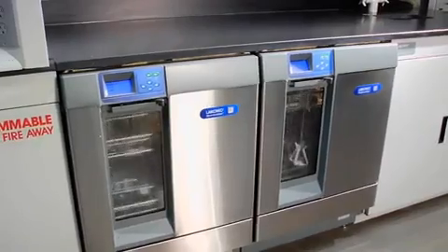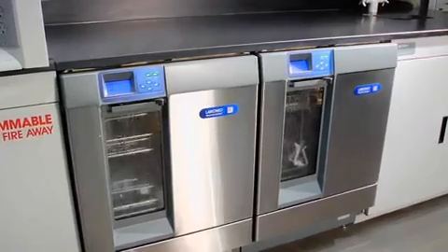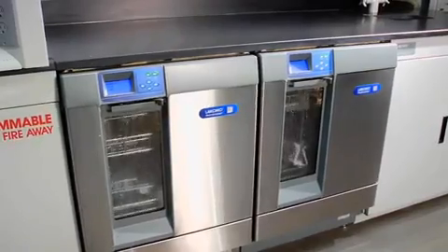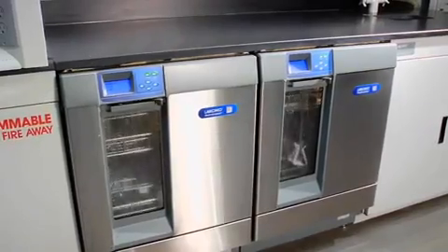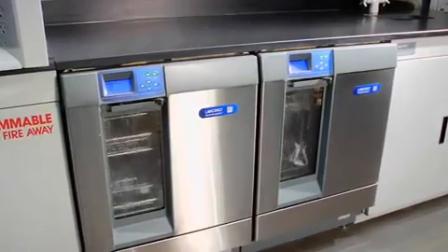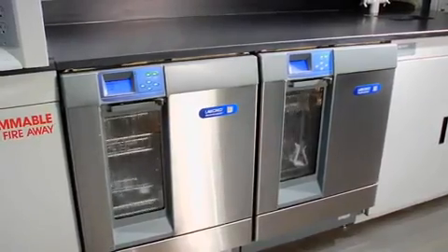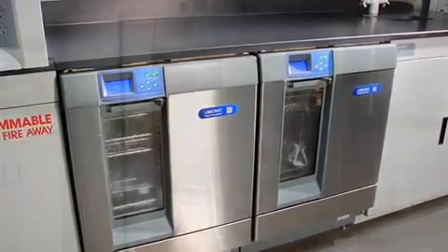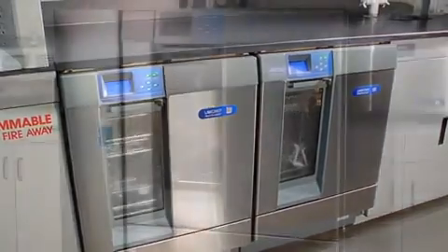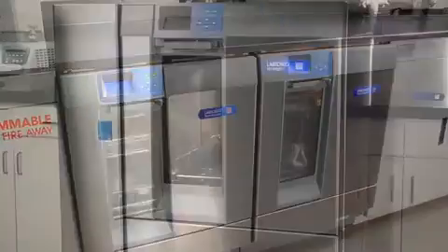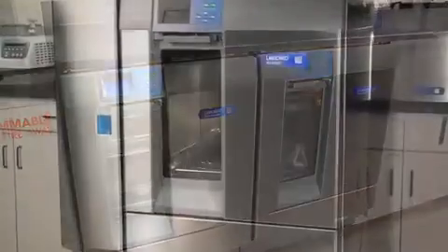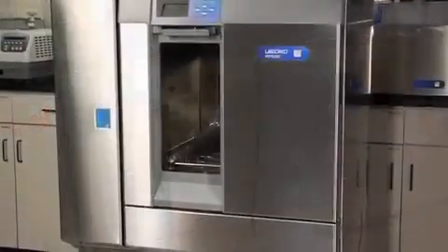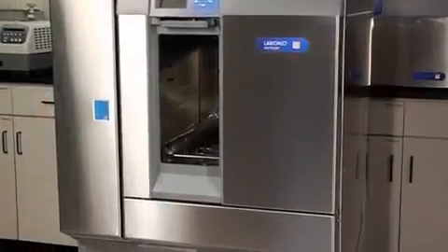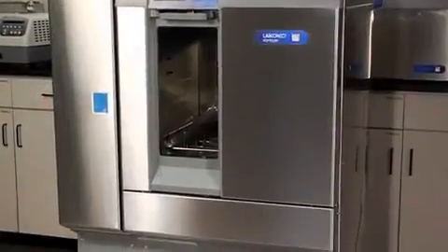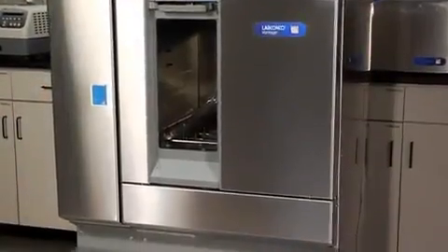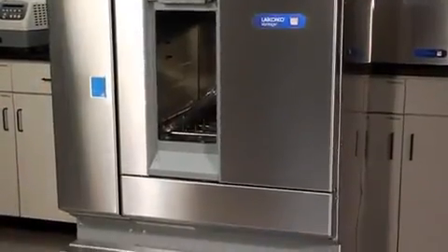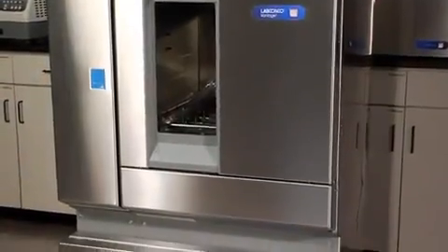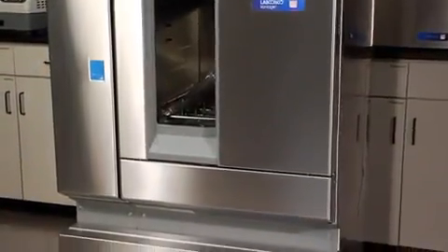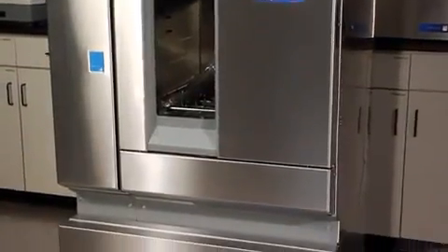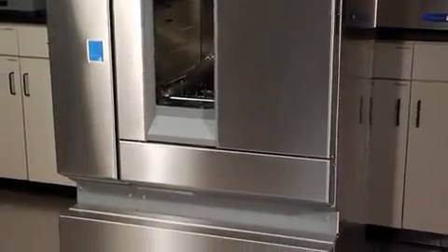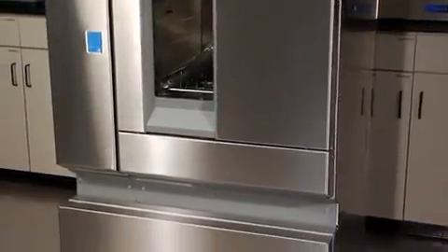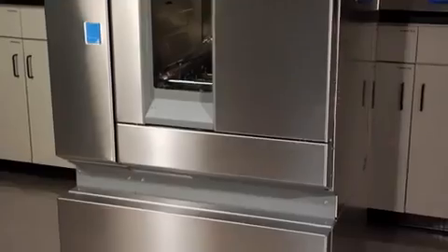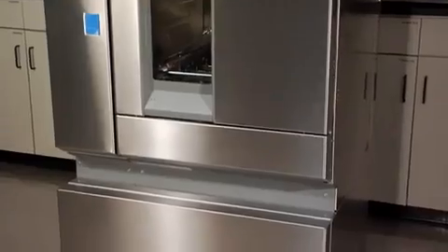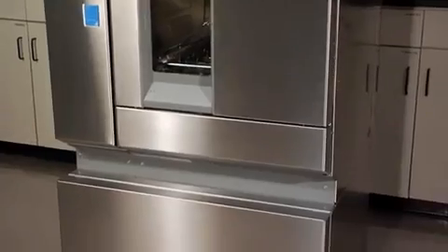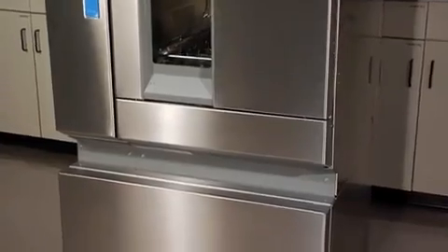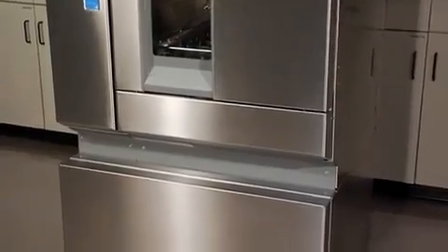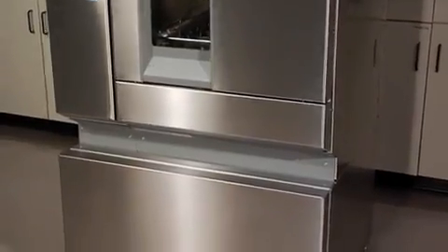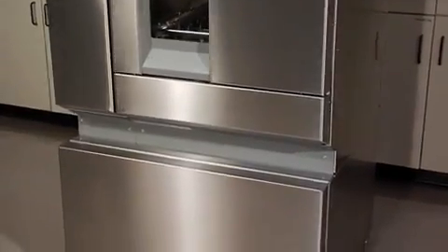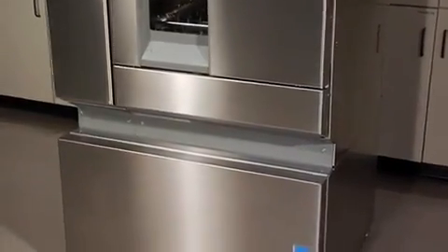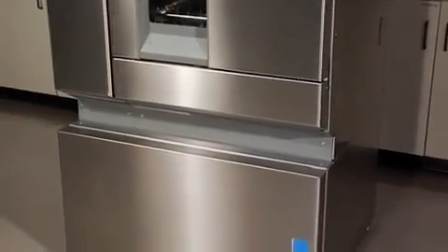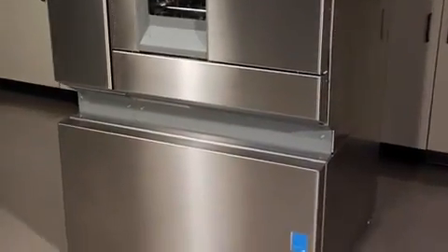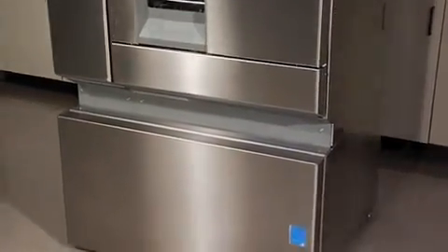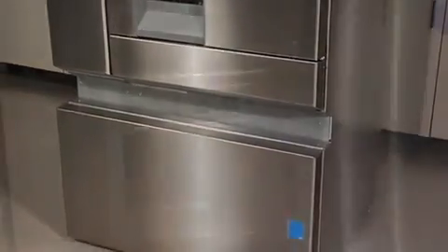LabConco offers three distinct automatic glassware washers, each designed specifically for laboratory use.